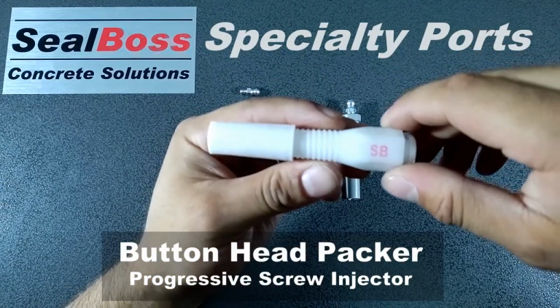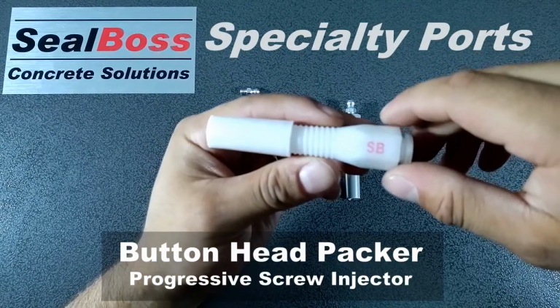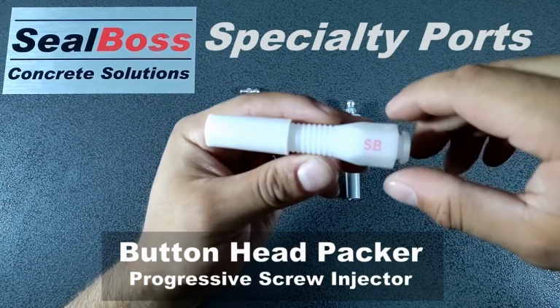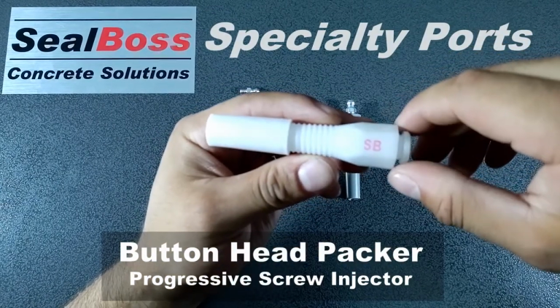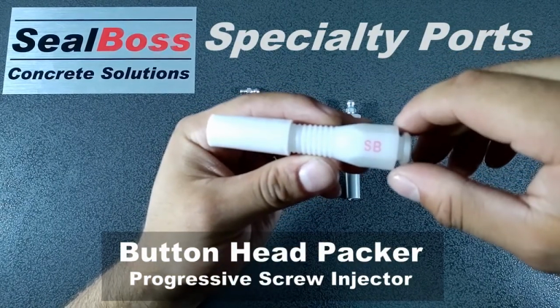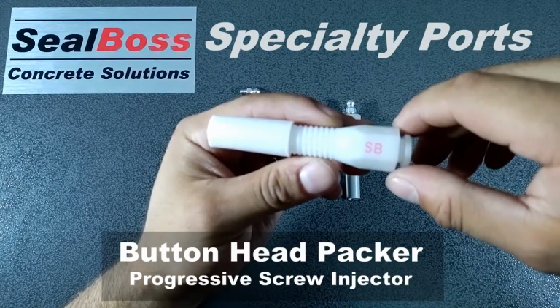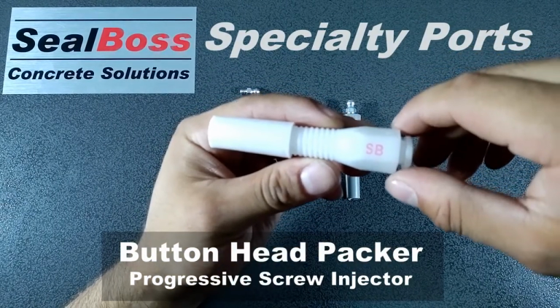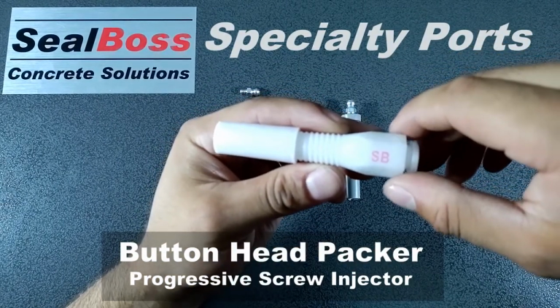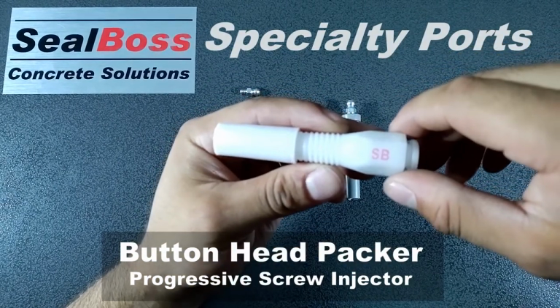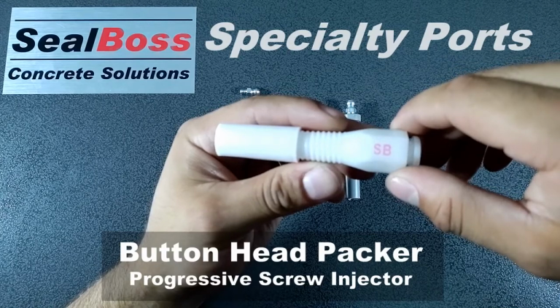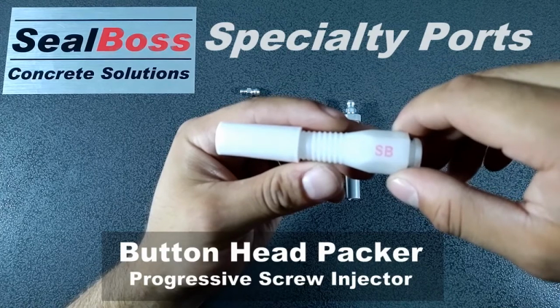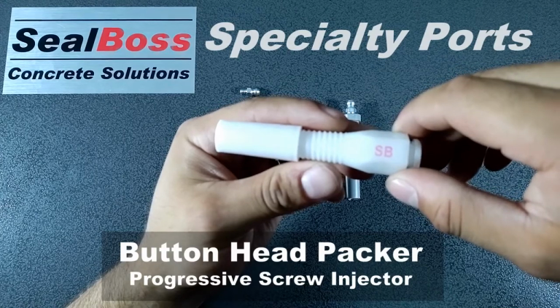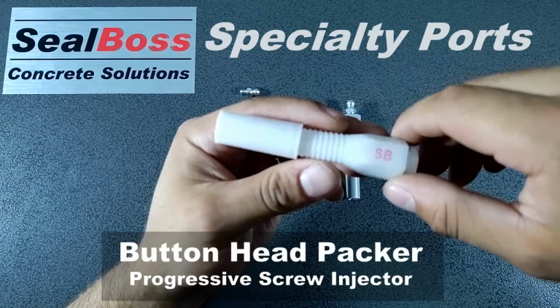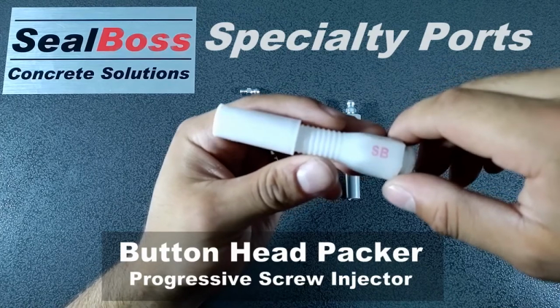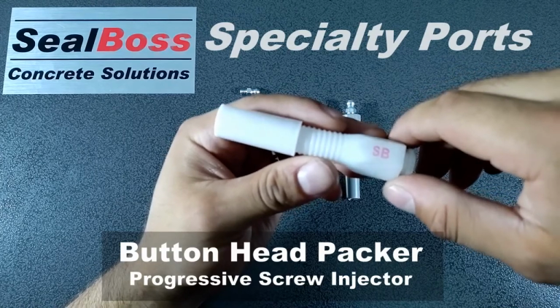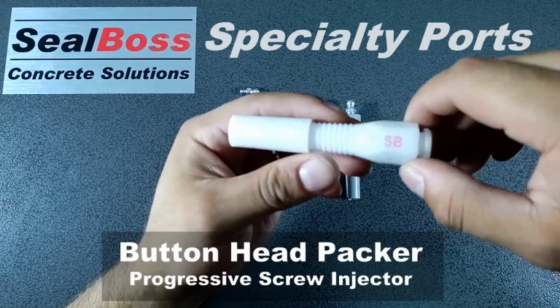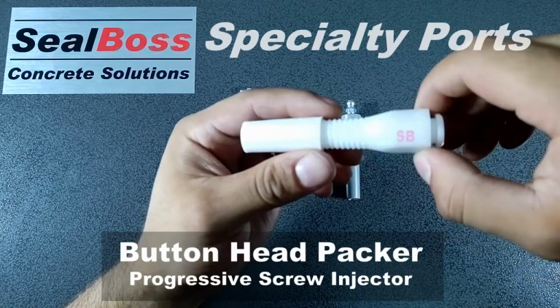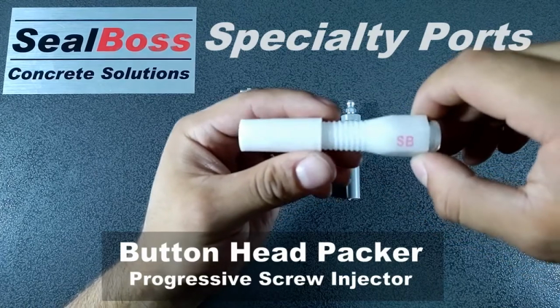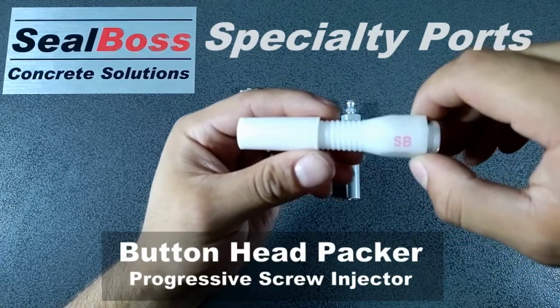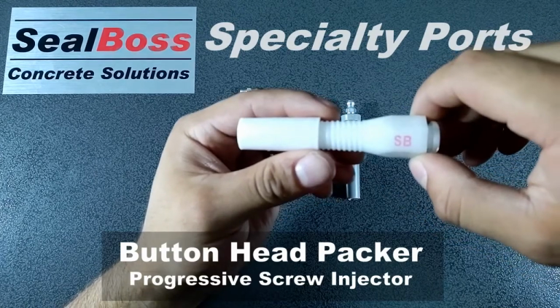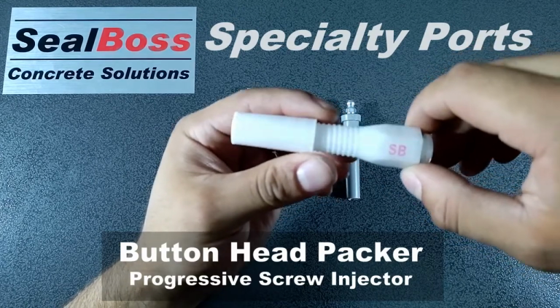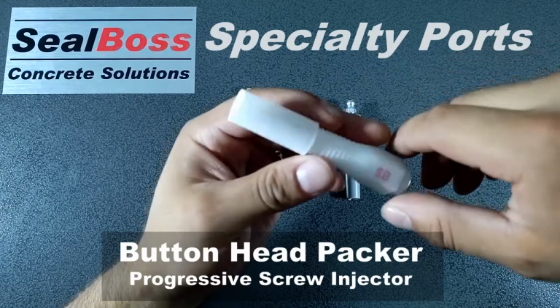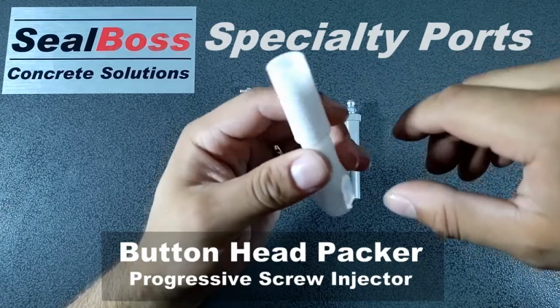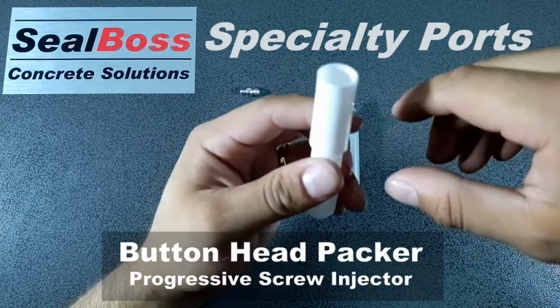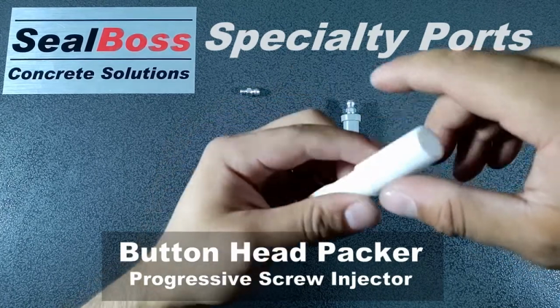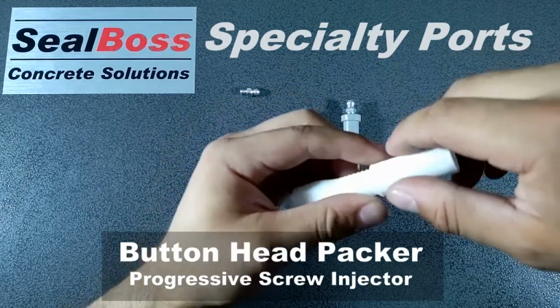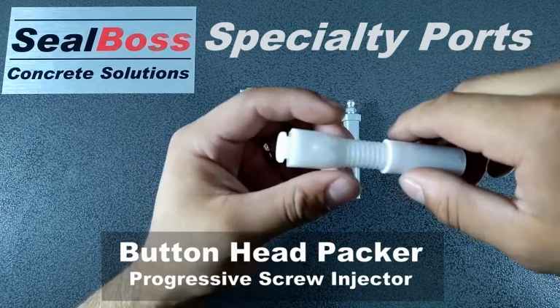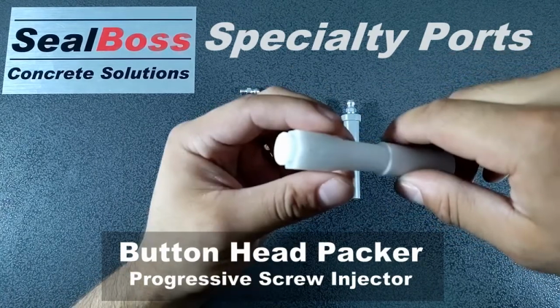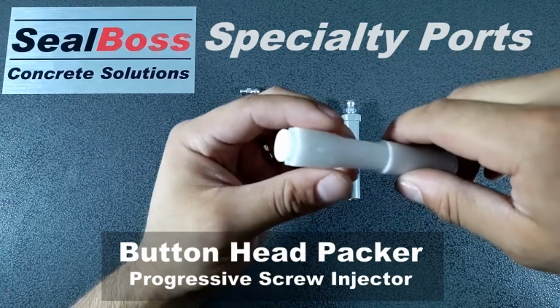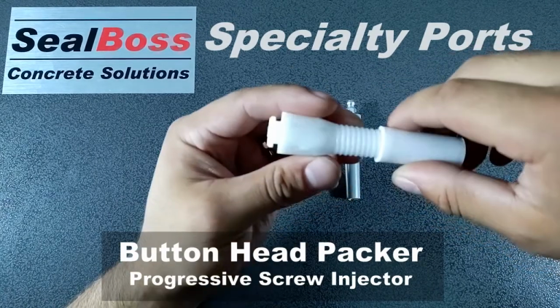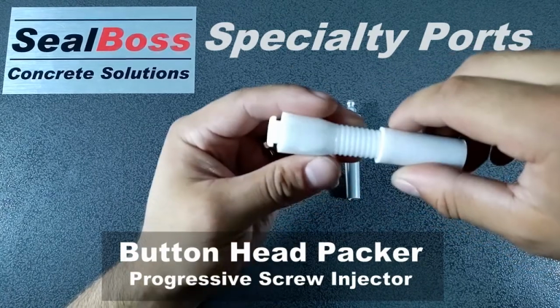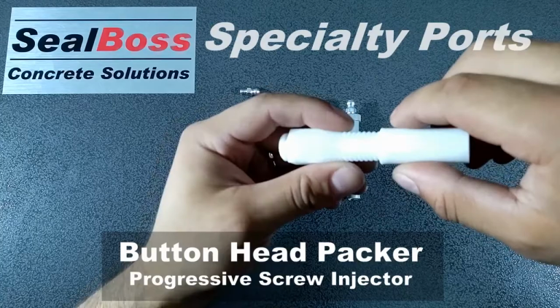So if you're injecting curtain injection, blanket injection, or any slab lifting injection applications, this would be the packer to choose.